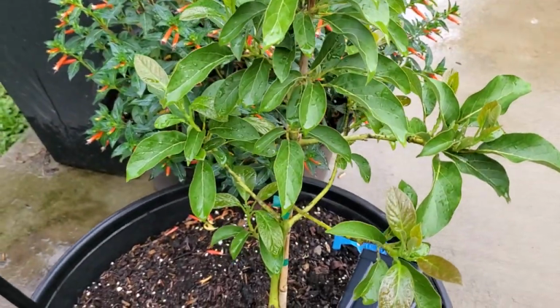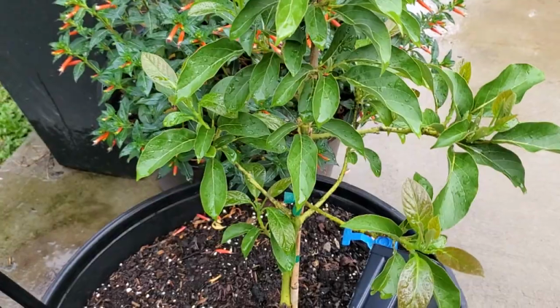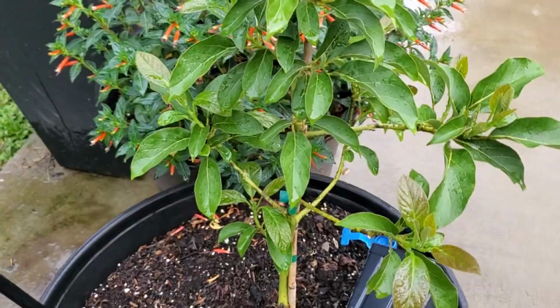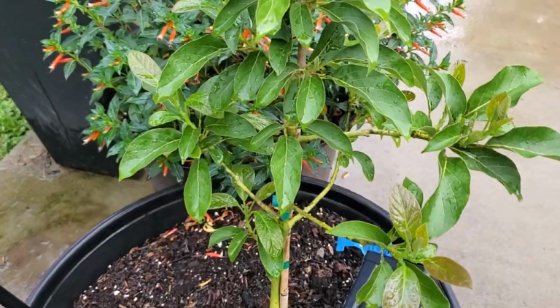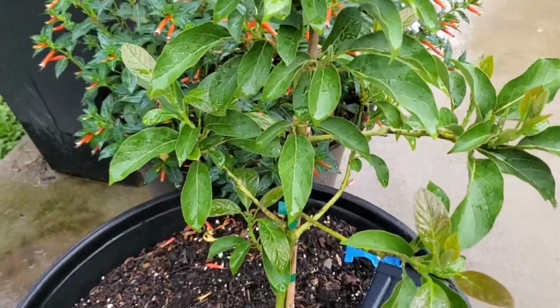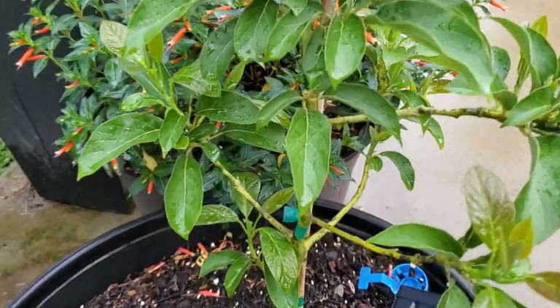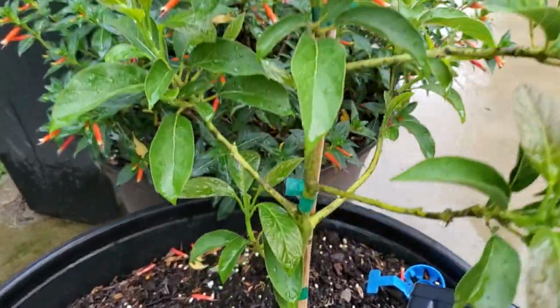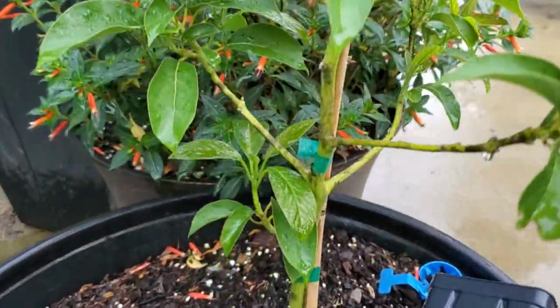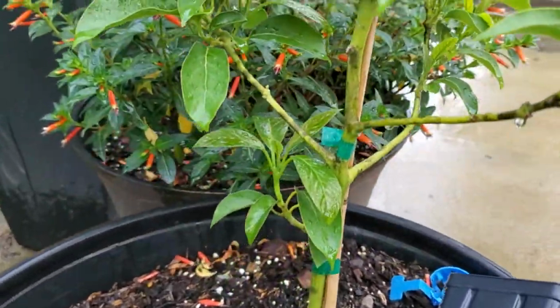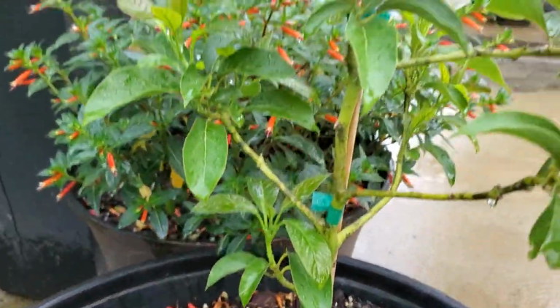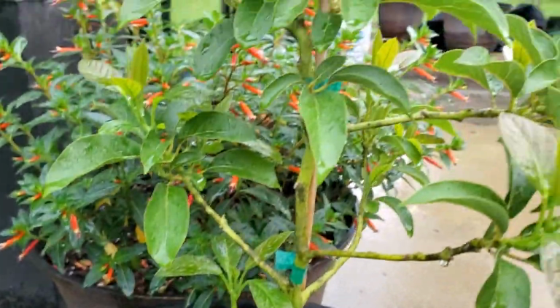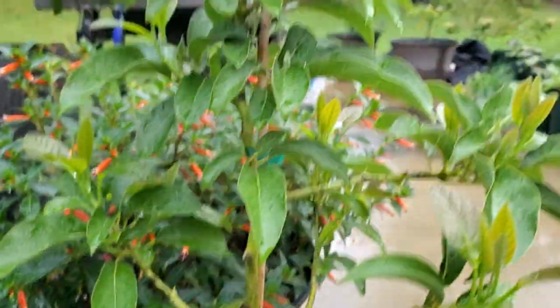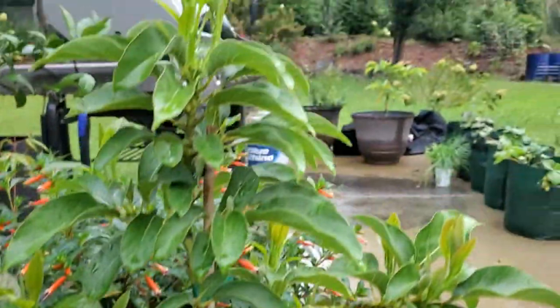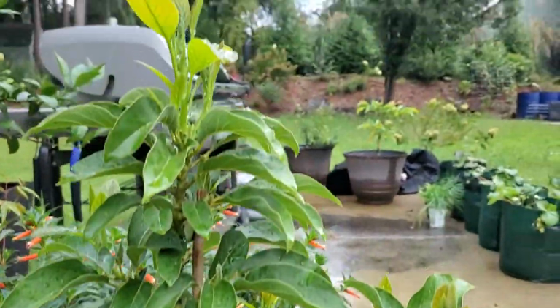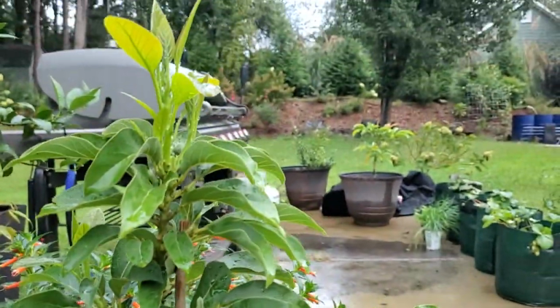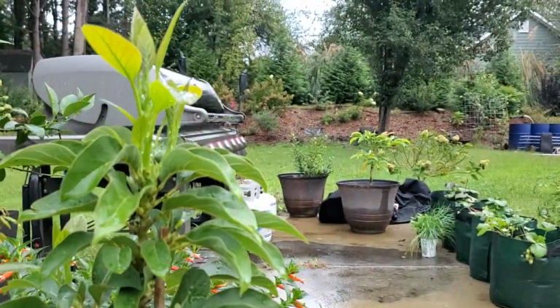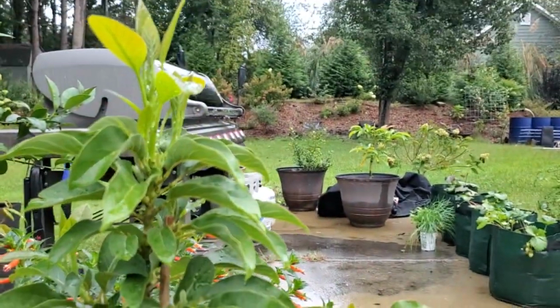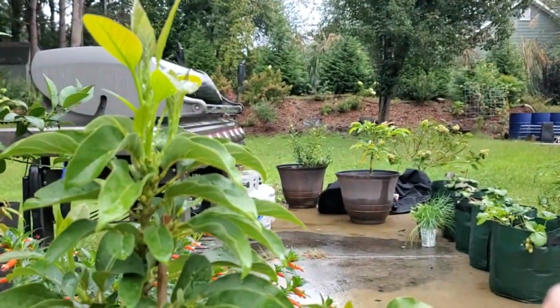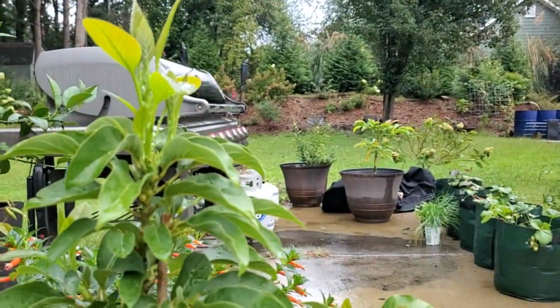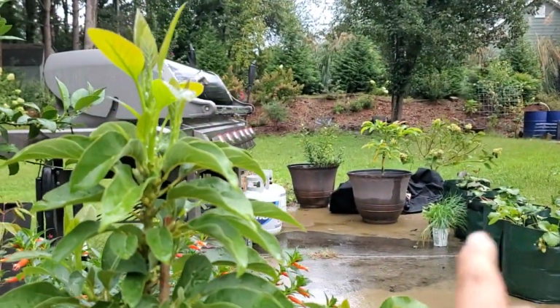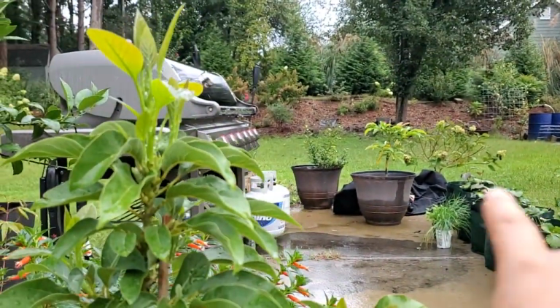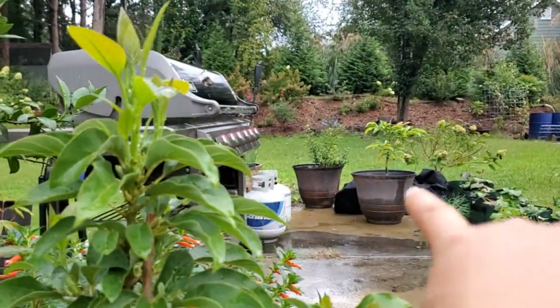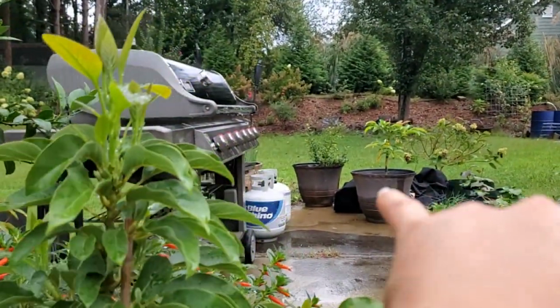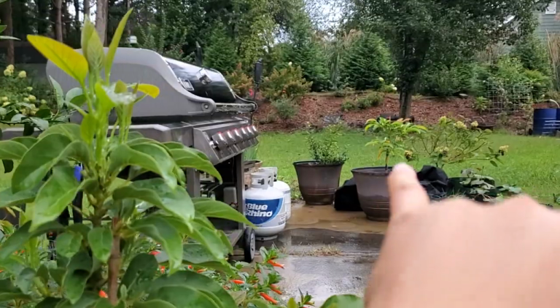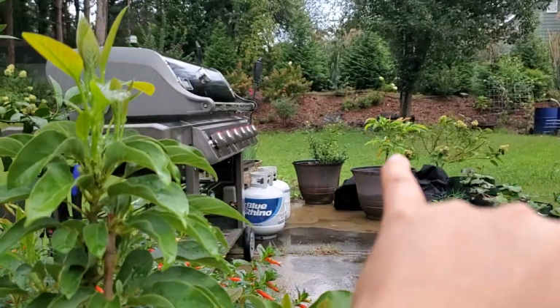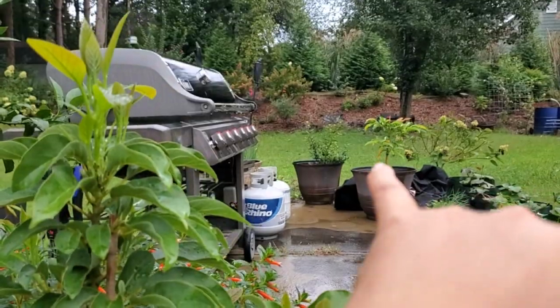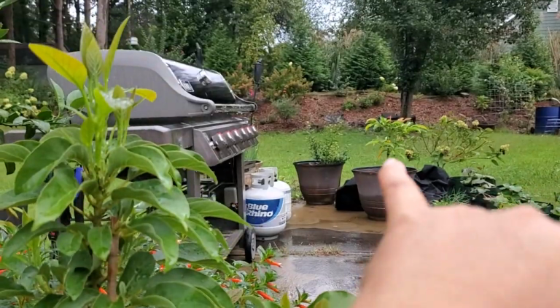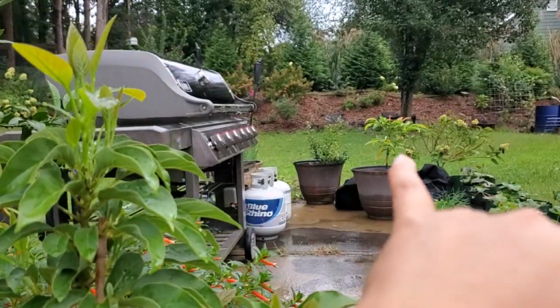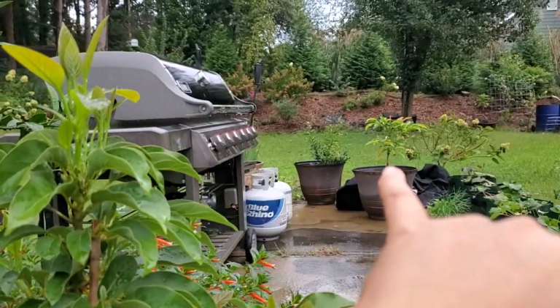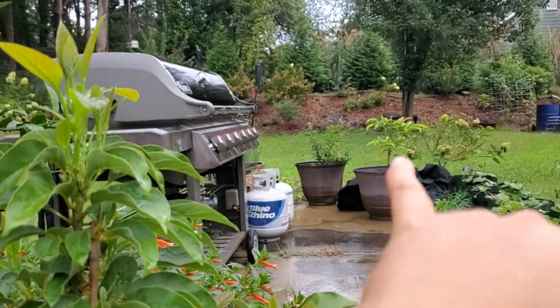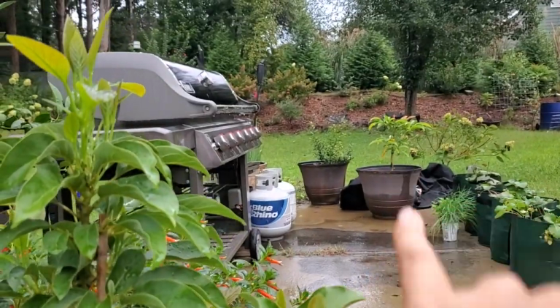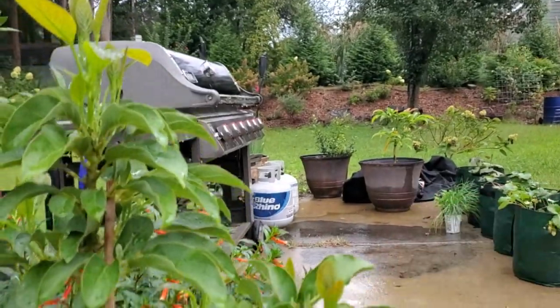This is the one now that's struggling. Maybe if I threaten this one — if I threaten to pee on it, maybe it will produce more. I don't know. It was kind of weird though because I didn't make any changes to either one of them, other than the fact that I threatened to pee on that one, and it grew.